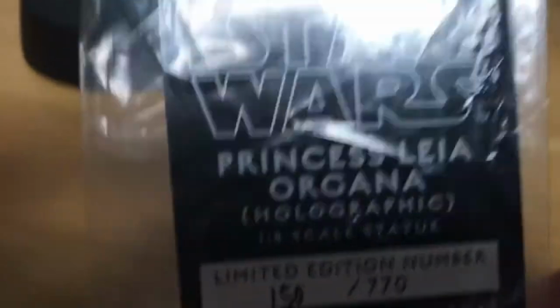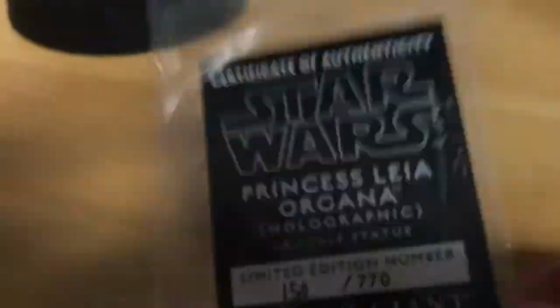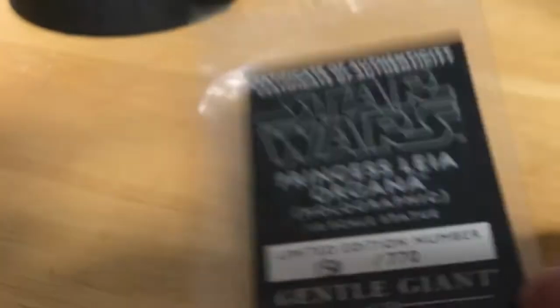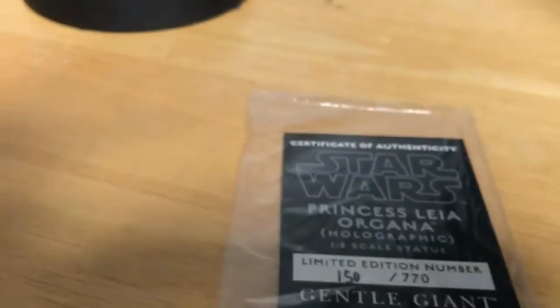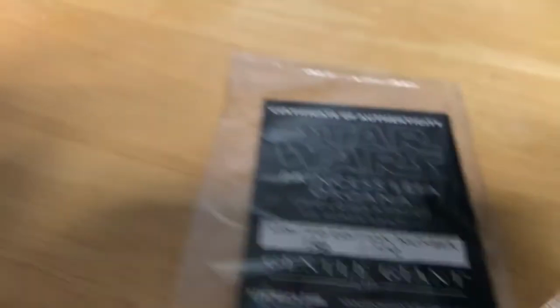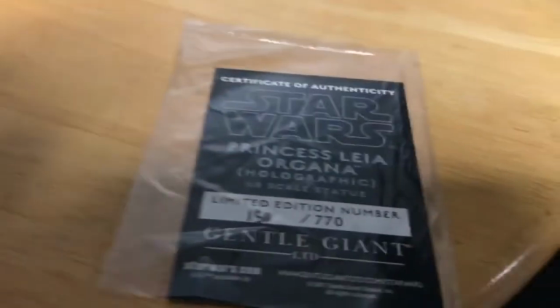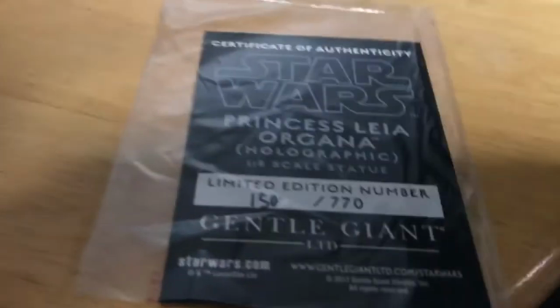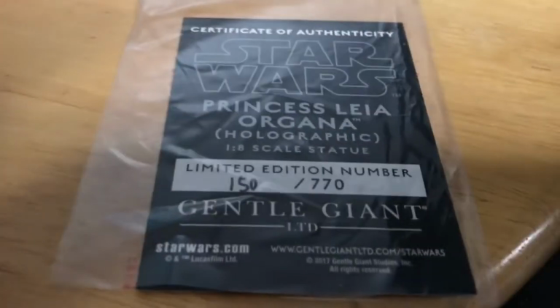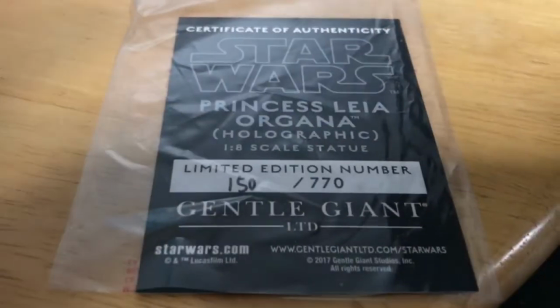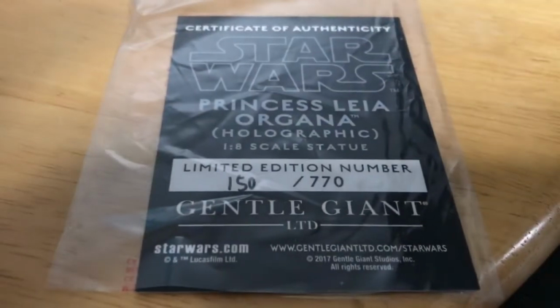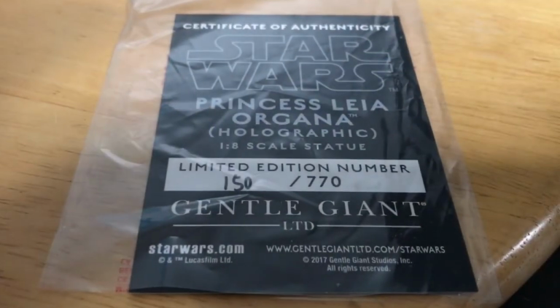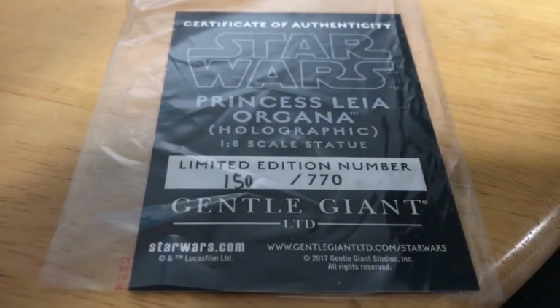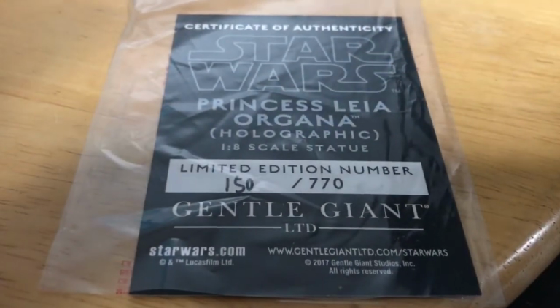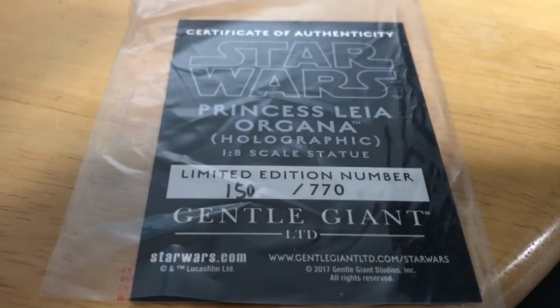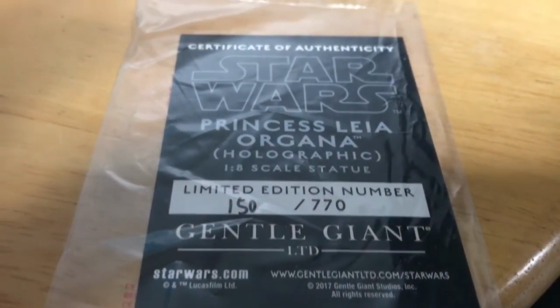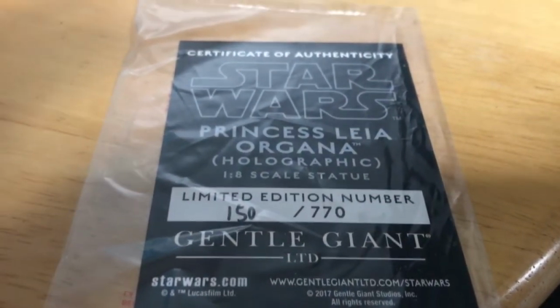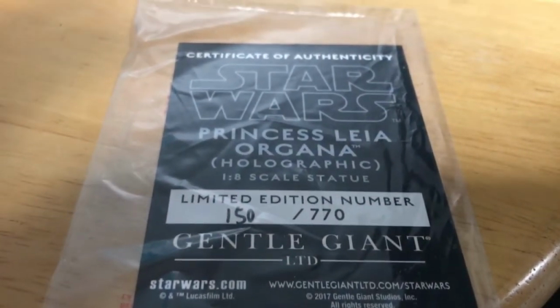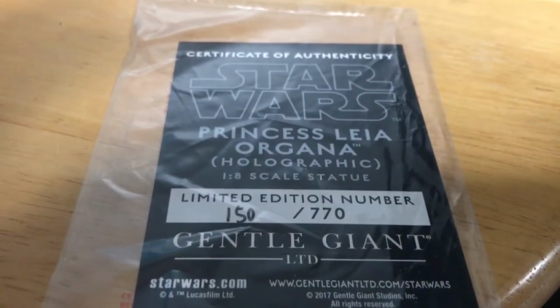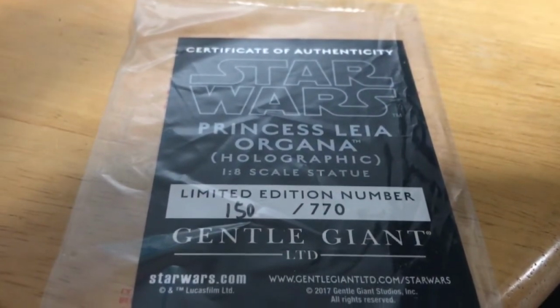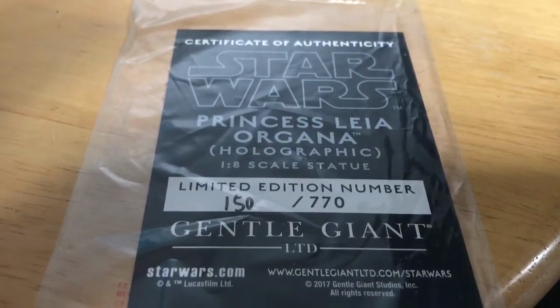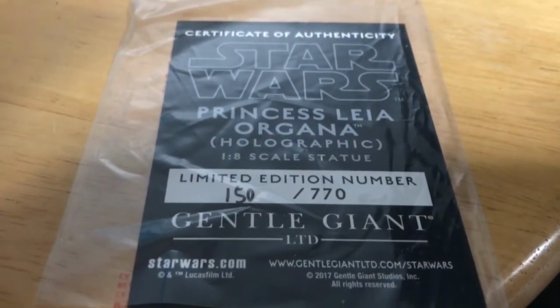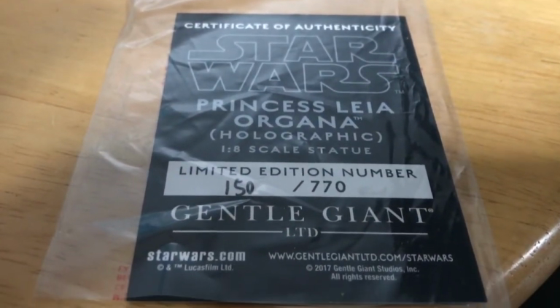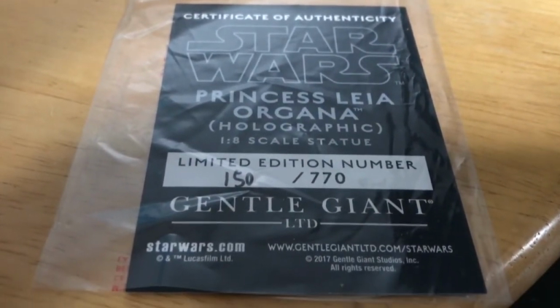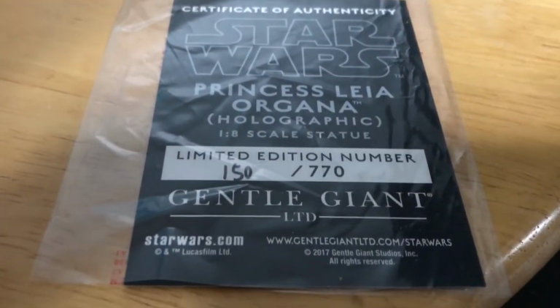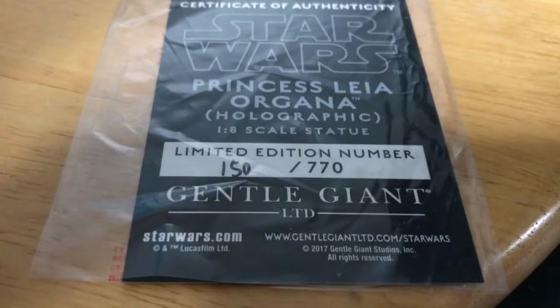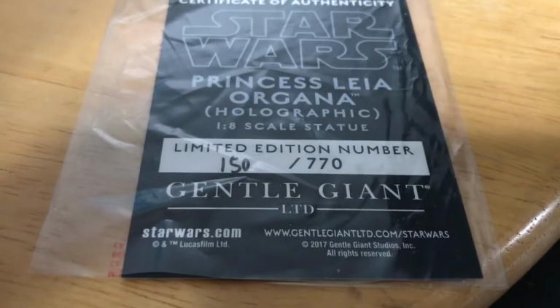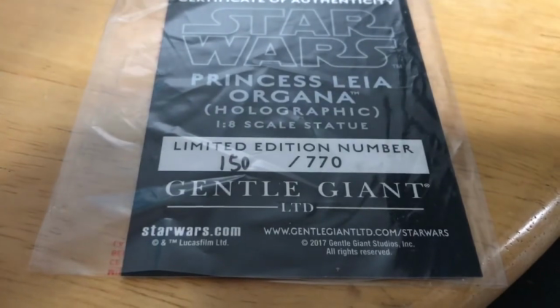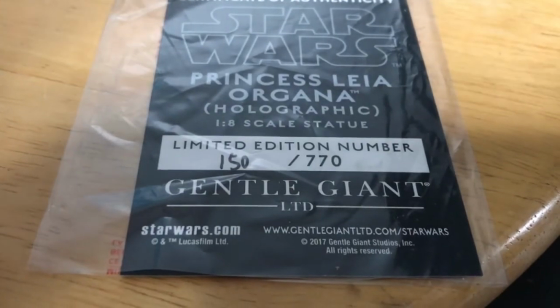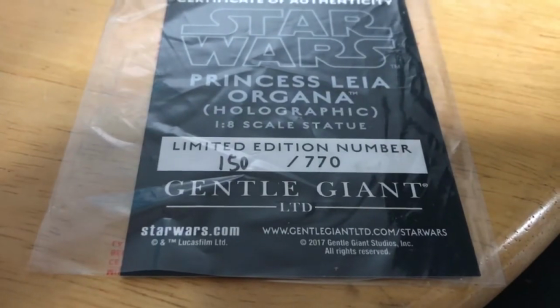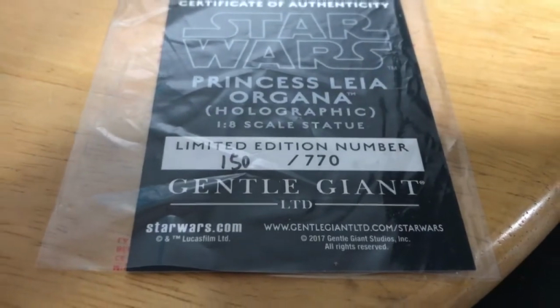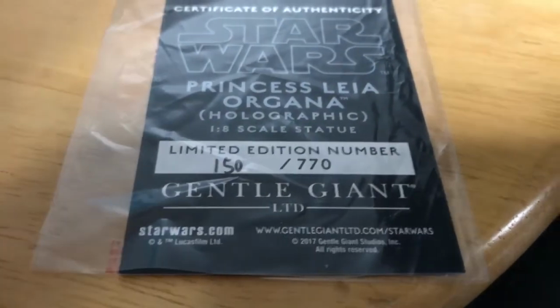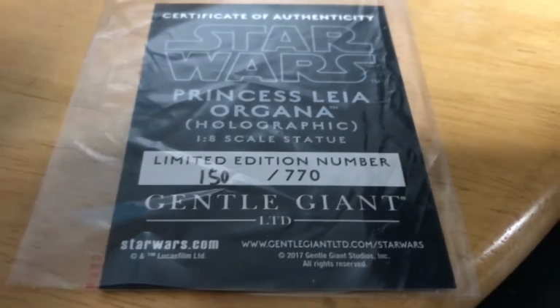Here's the certificate of authenticity with my edition number of 150.